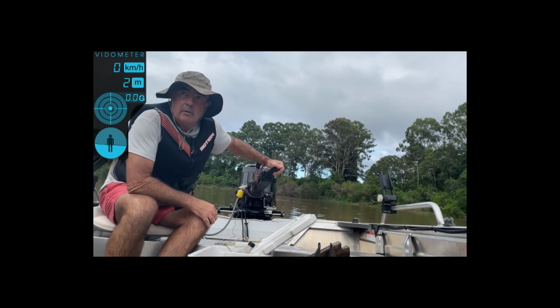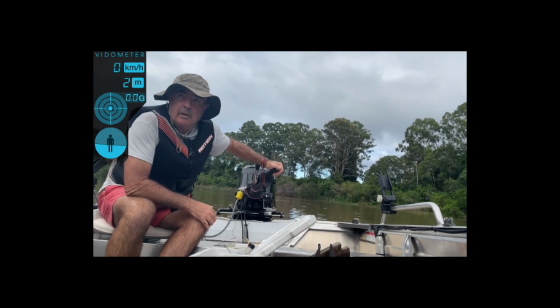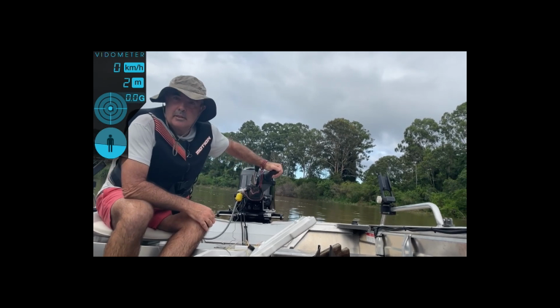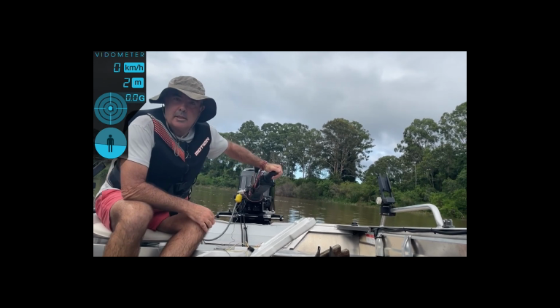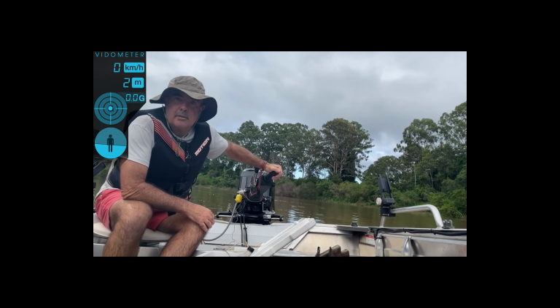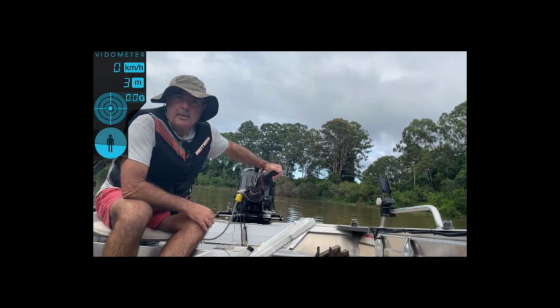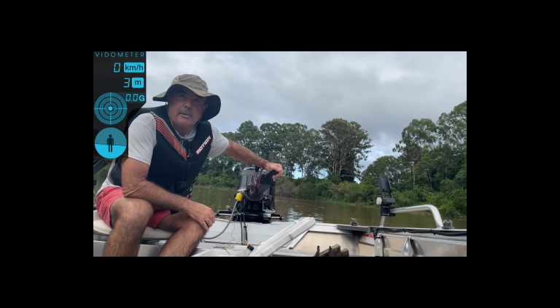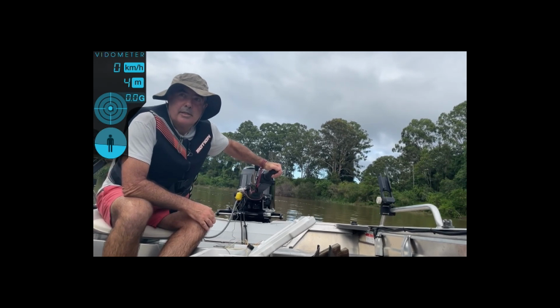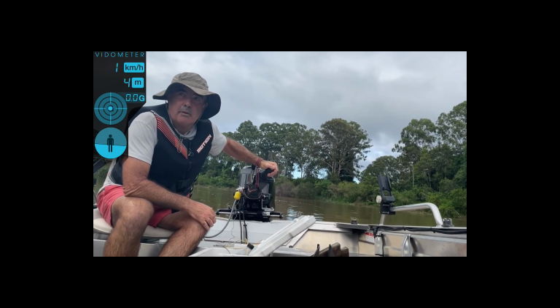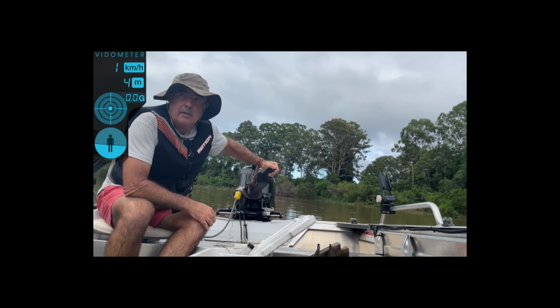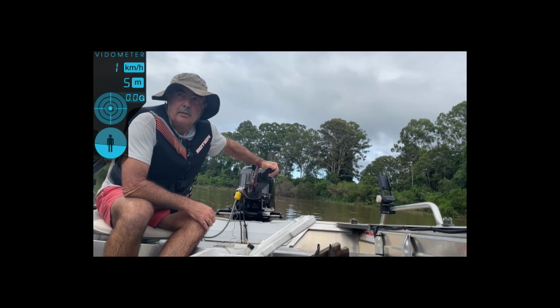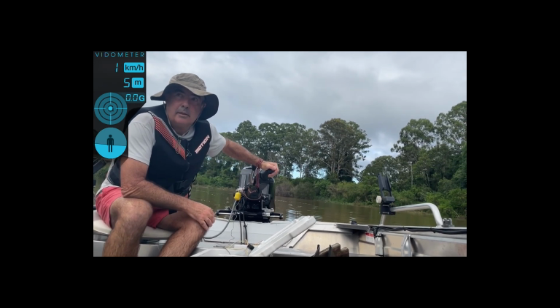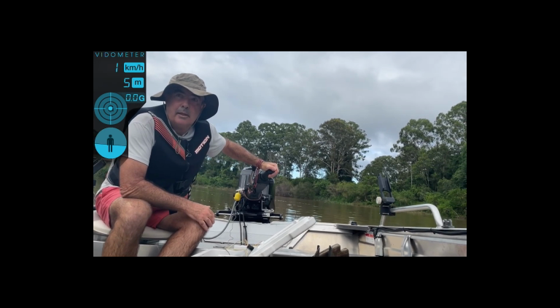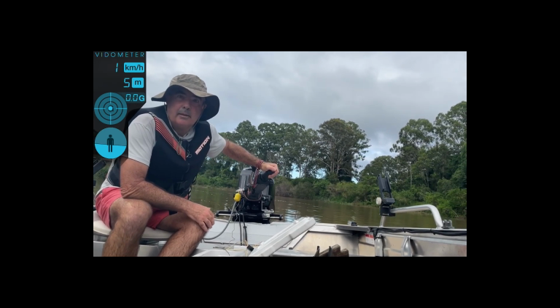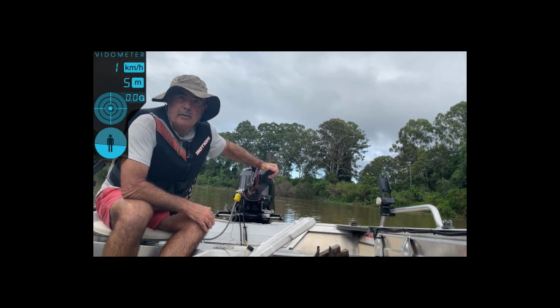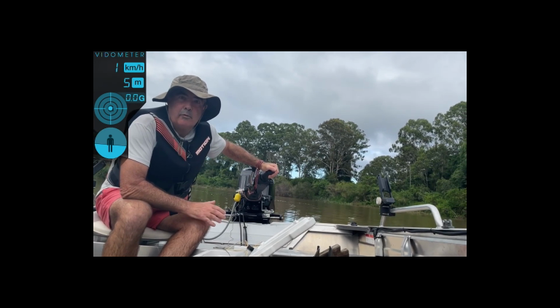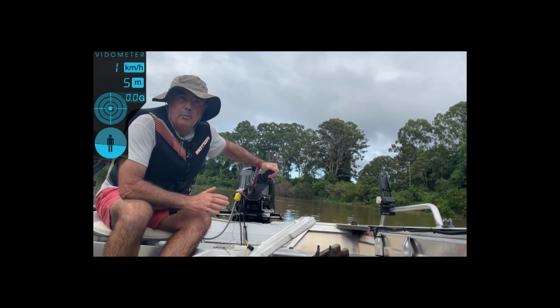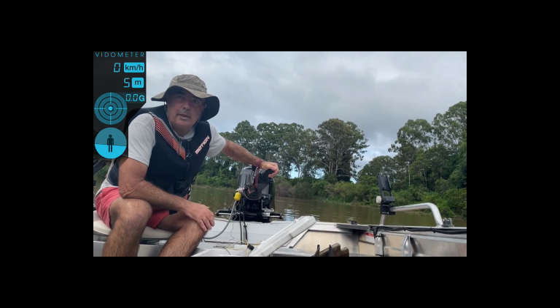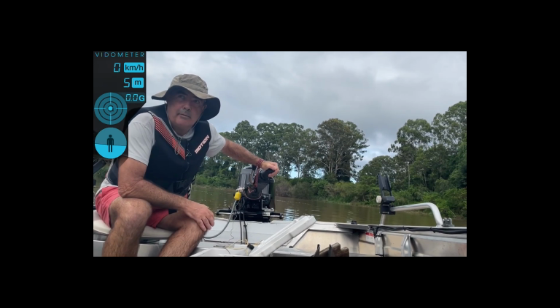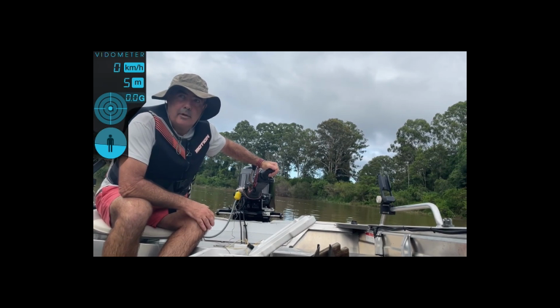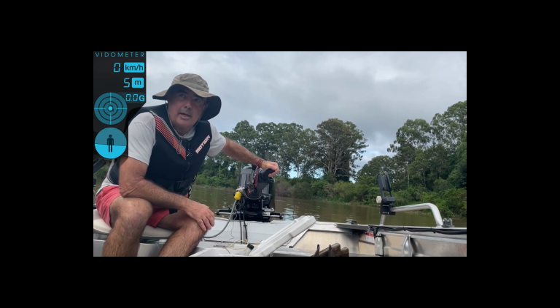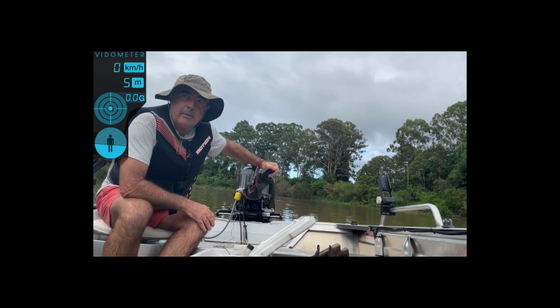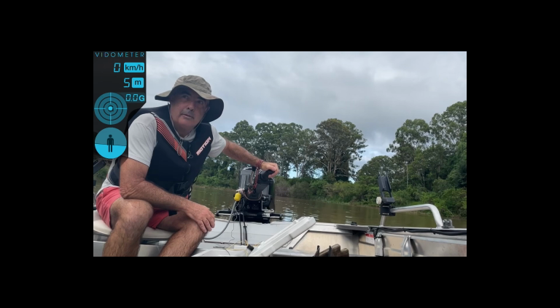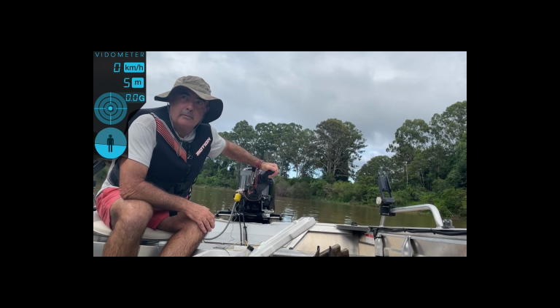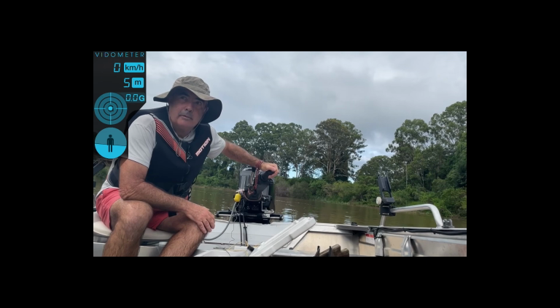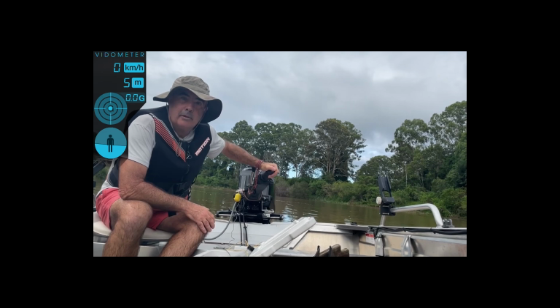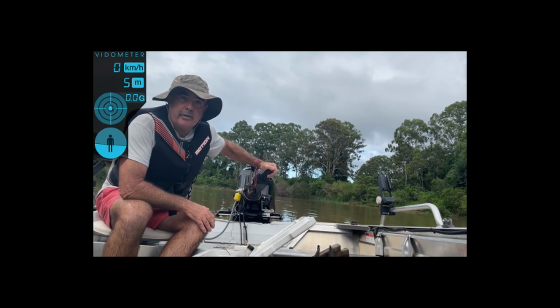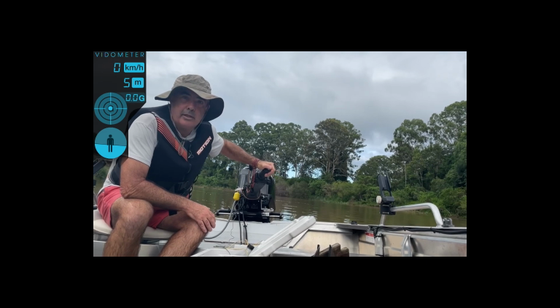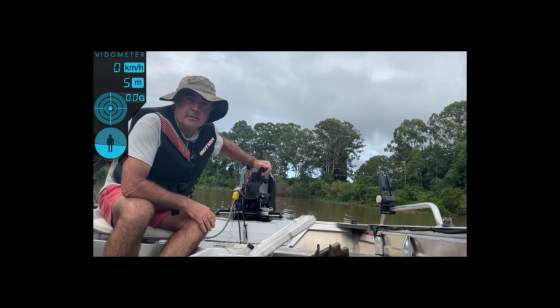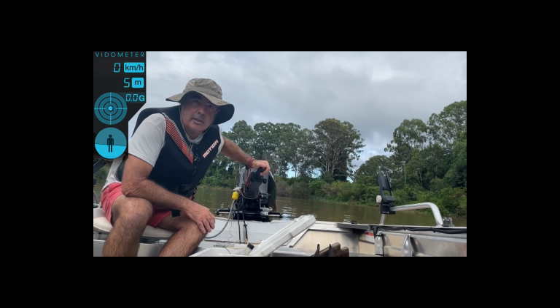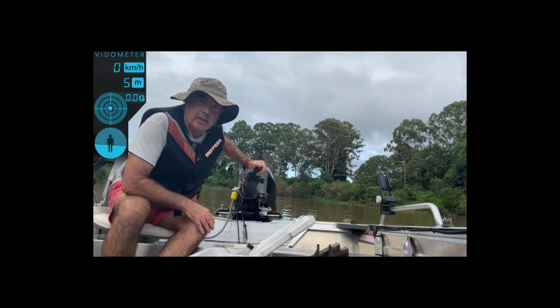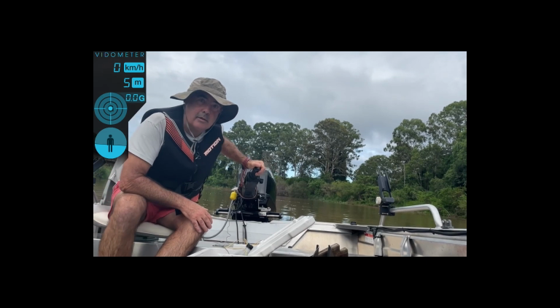Right, so this will be the base run — the little four-blader with no cup on it. I'll give it a hit and see how it goes.